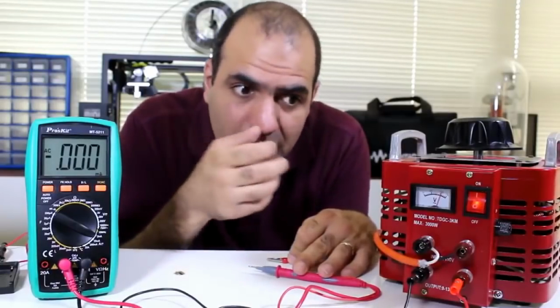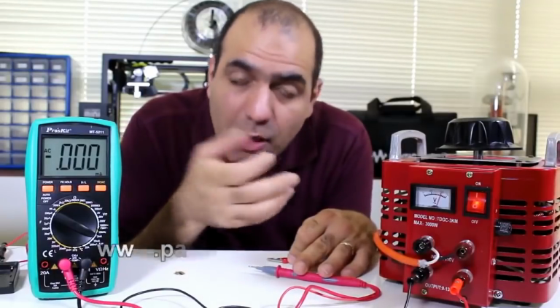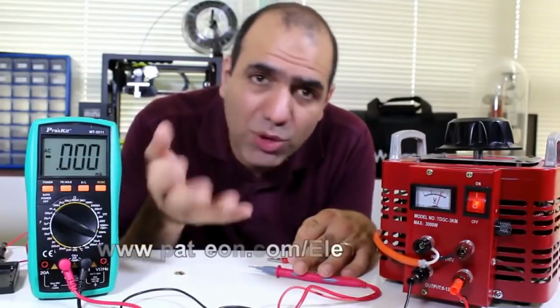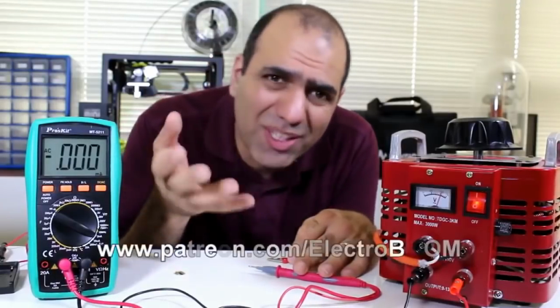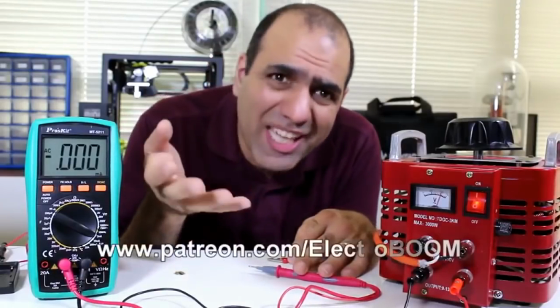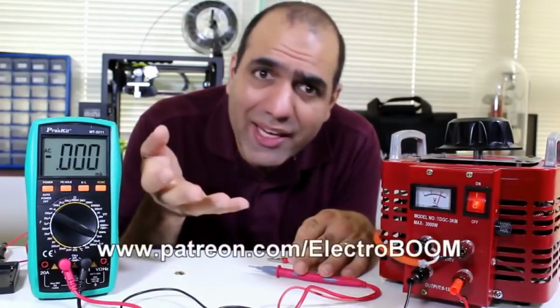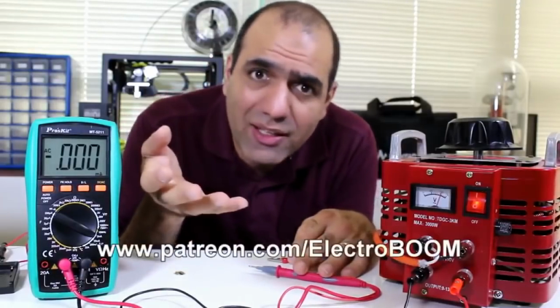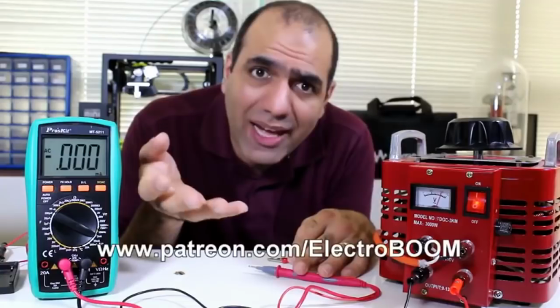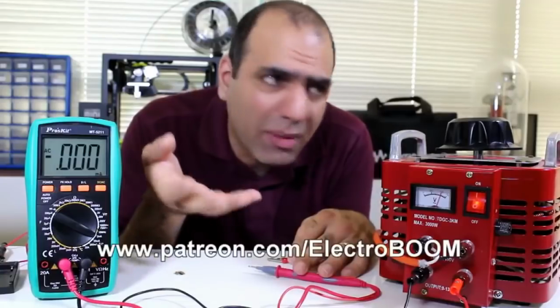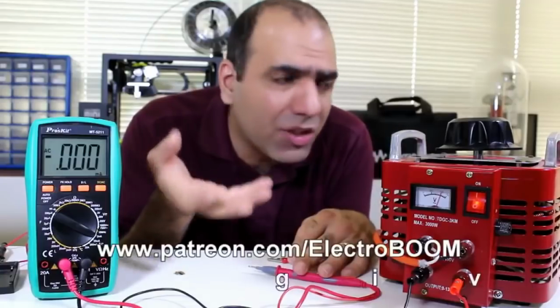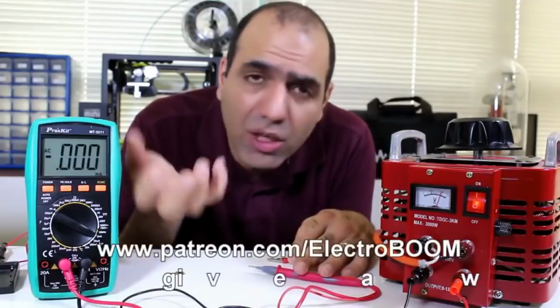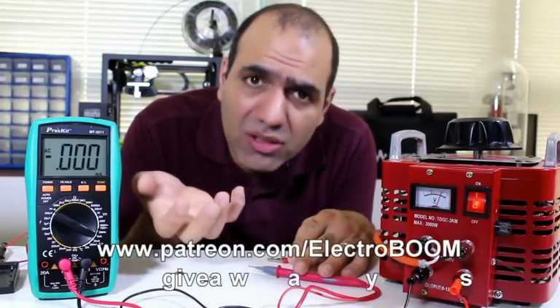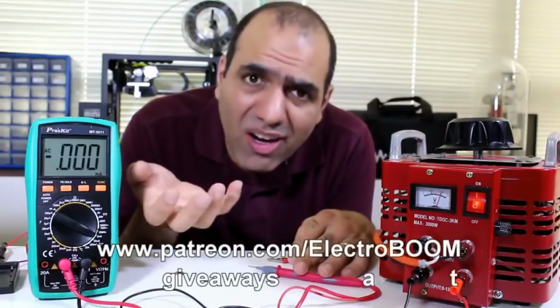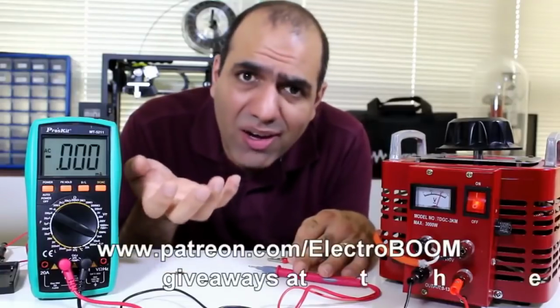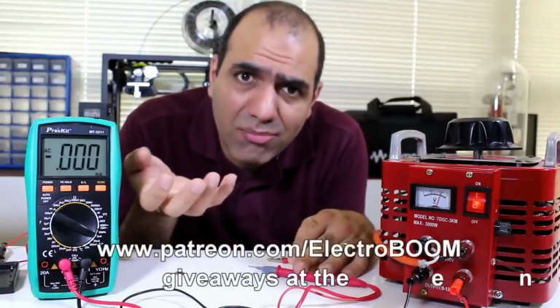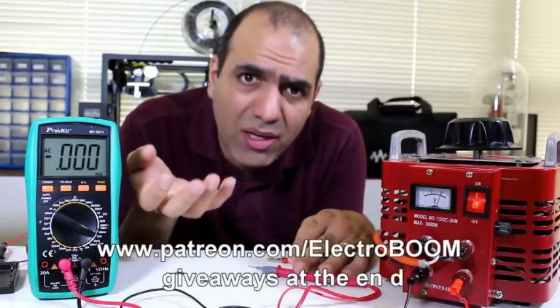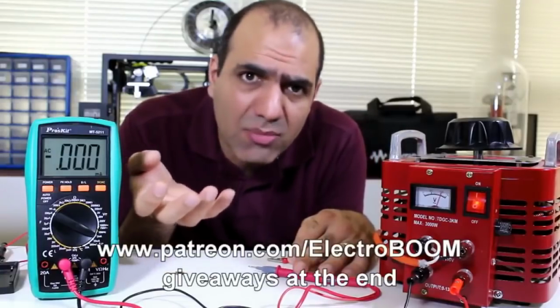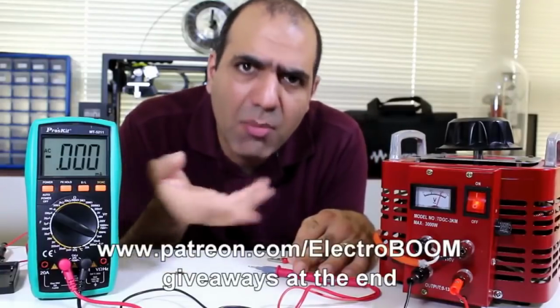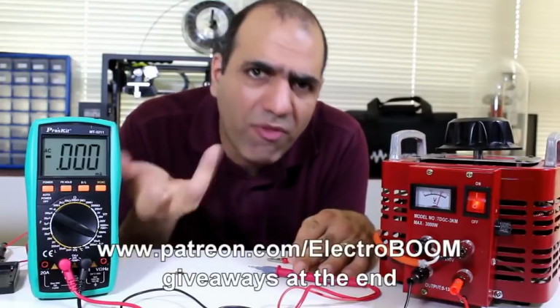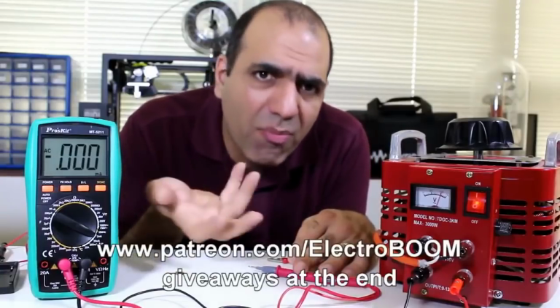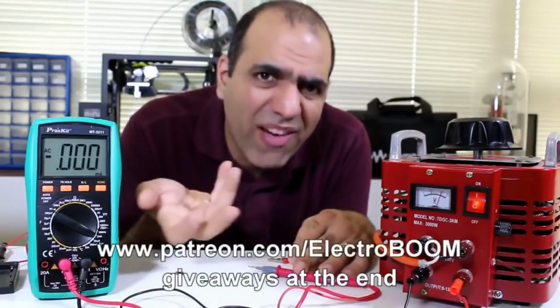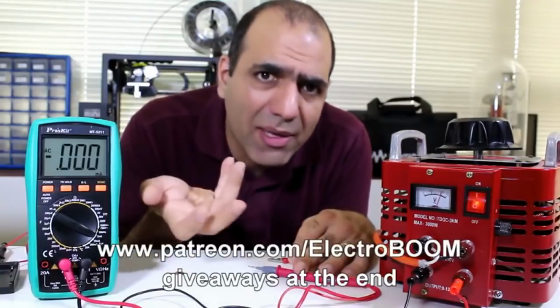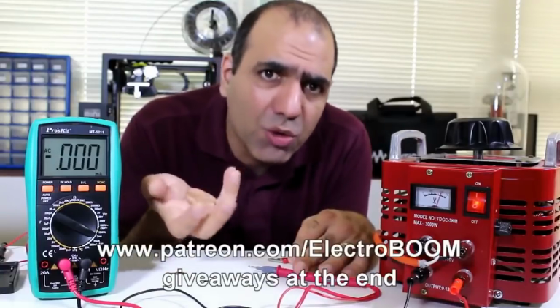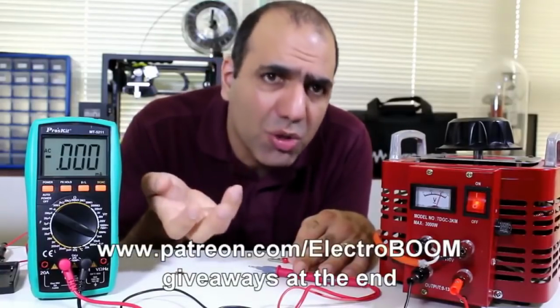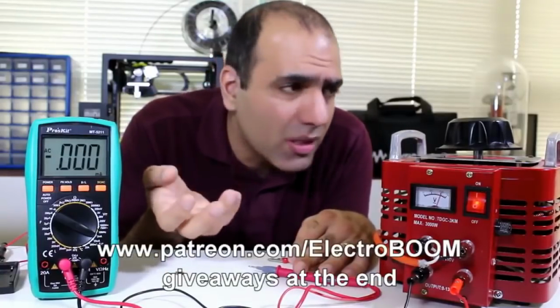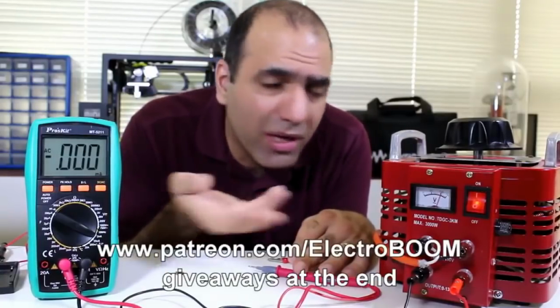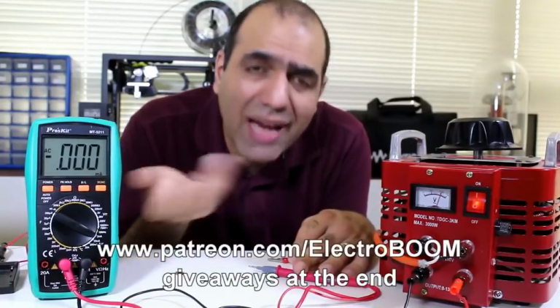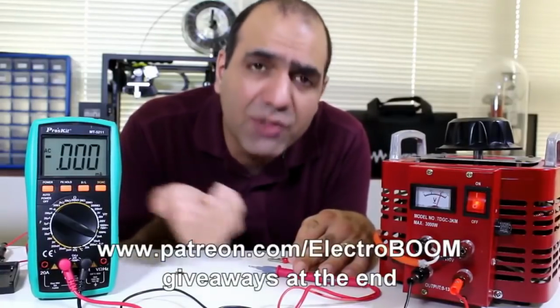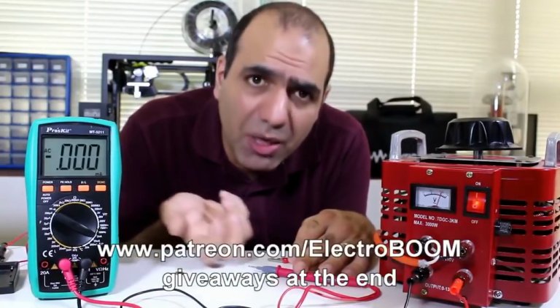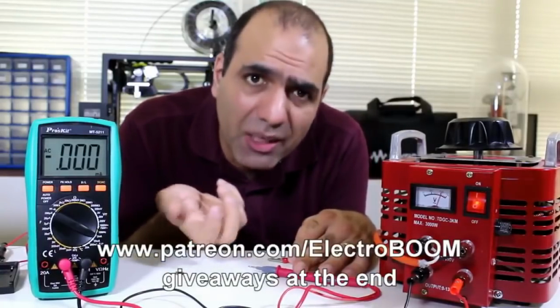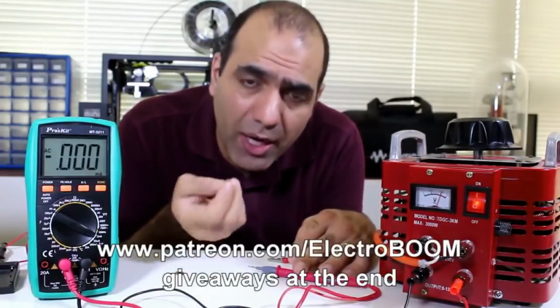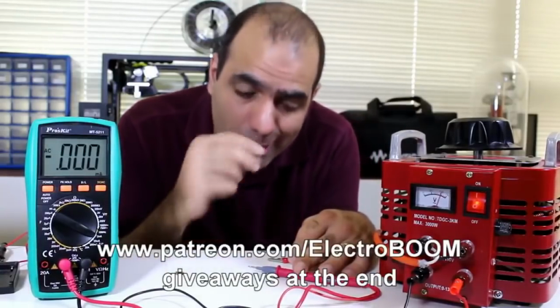Support my channel at patreon.com because my family could use the money after my demise.